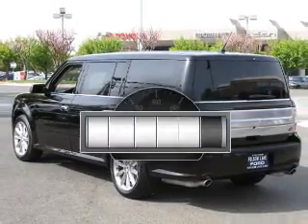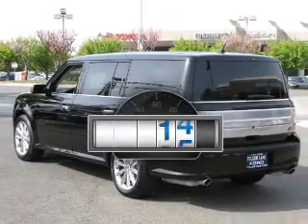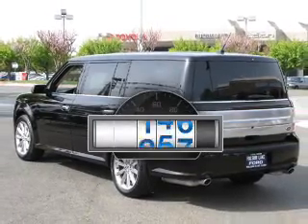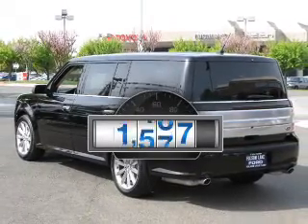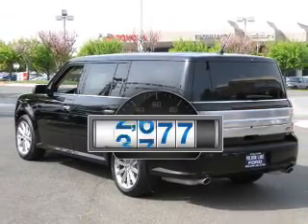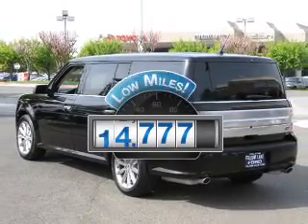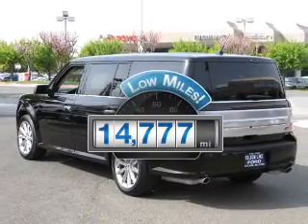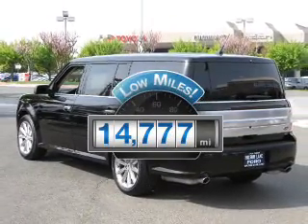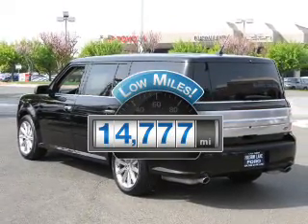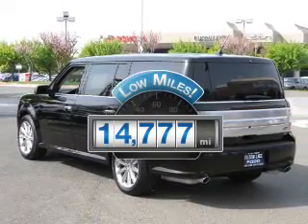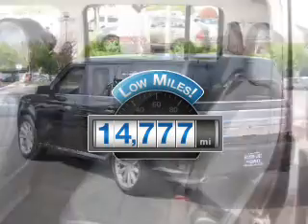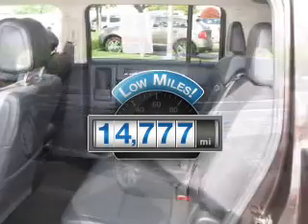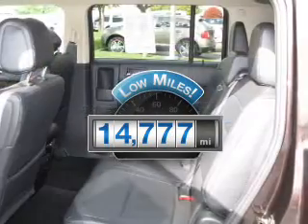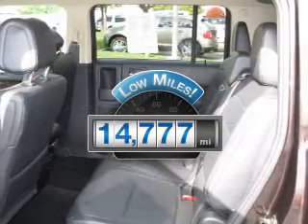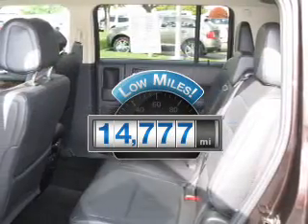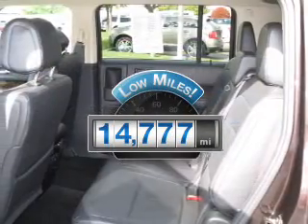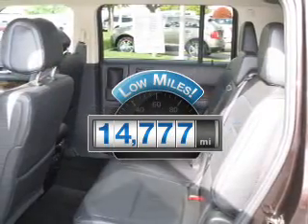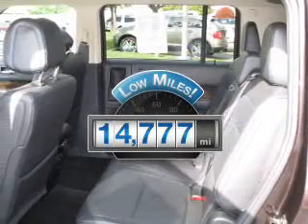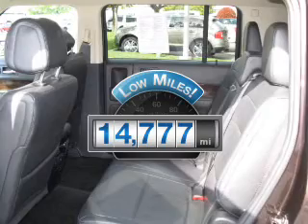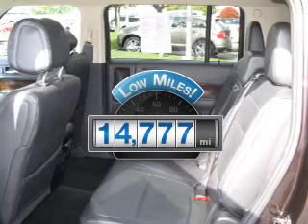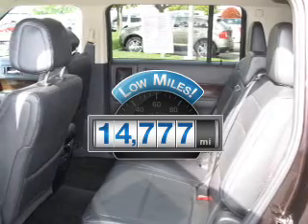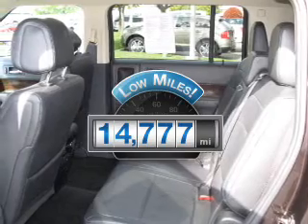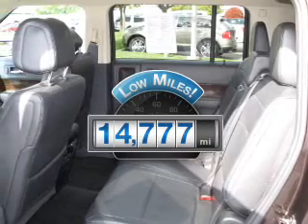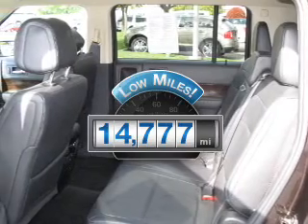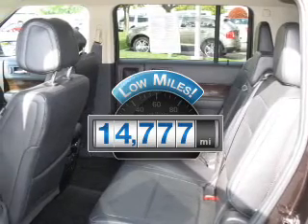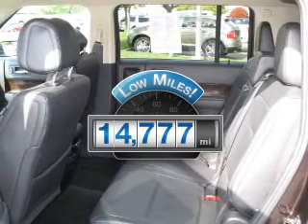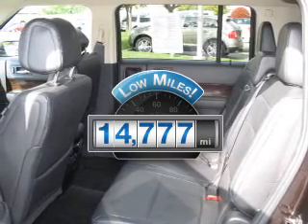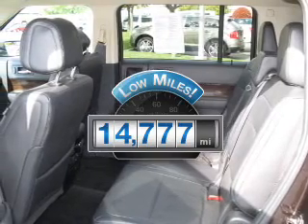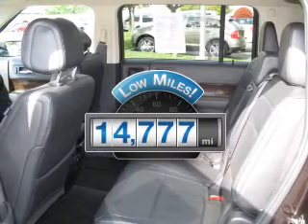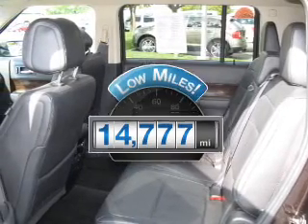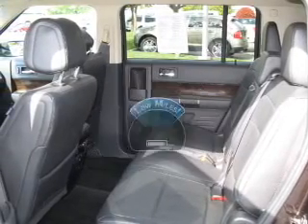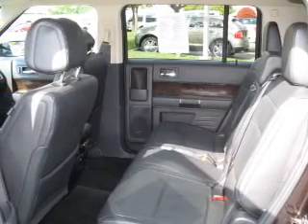Why worry about high mileage? Choosing a ride with lower mileage is the right choice for your busy life.